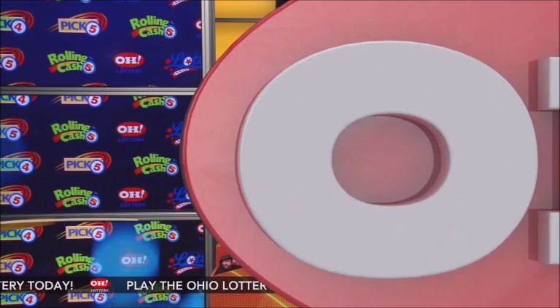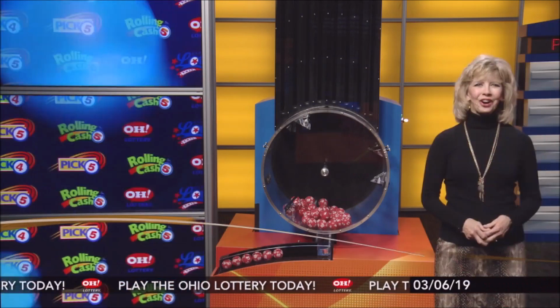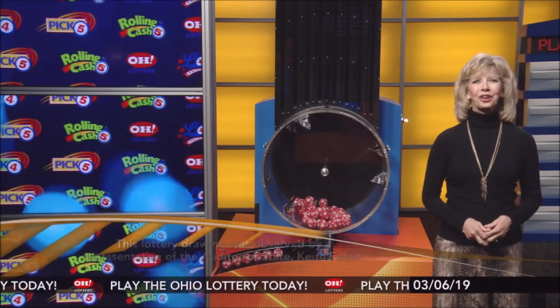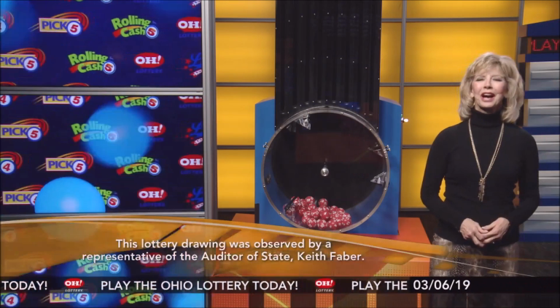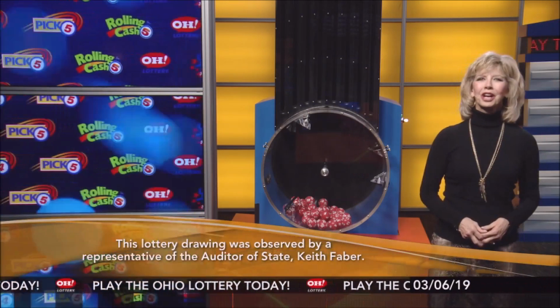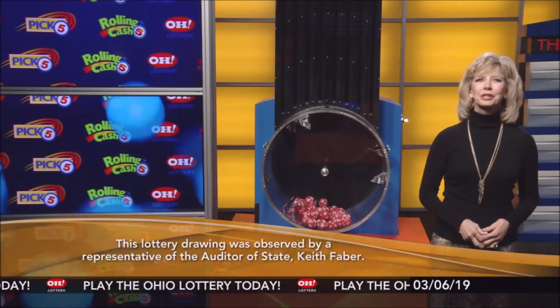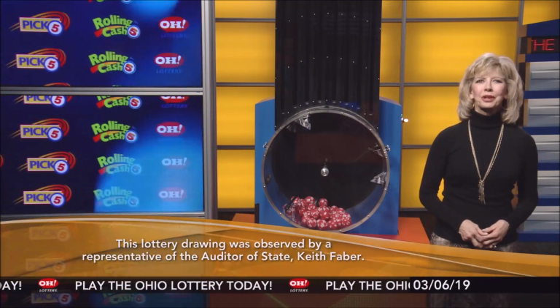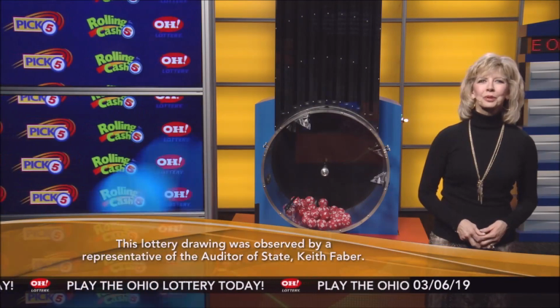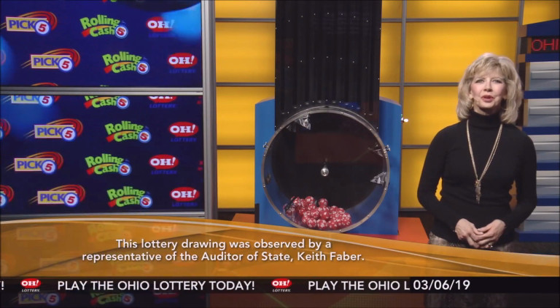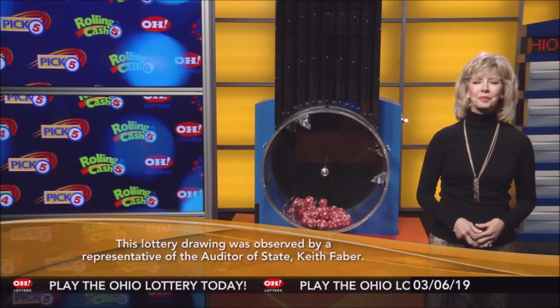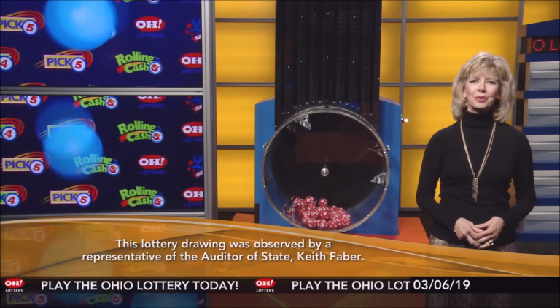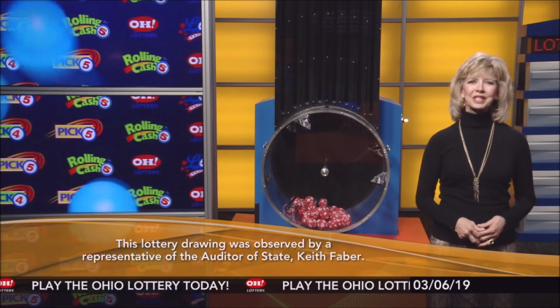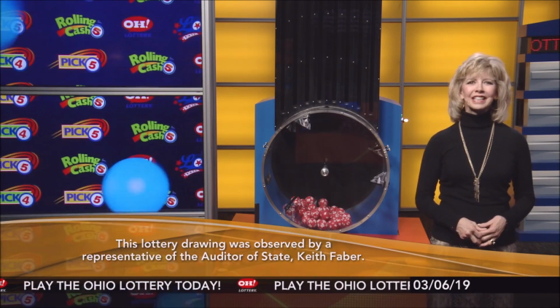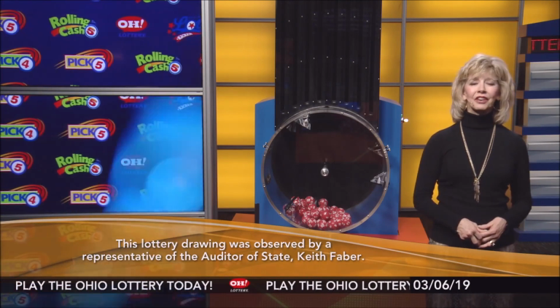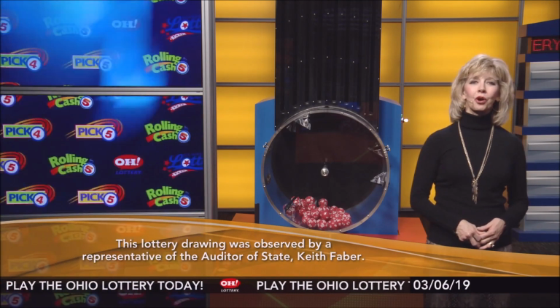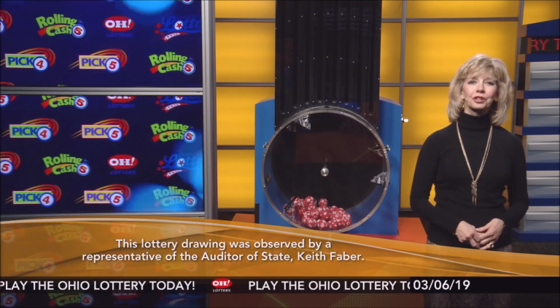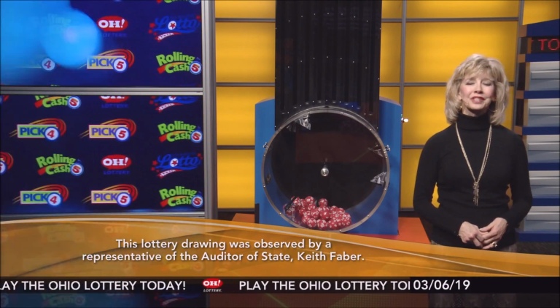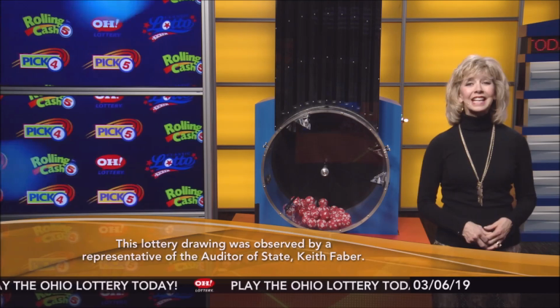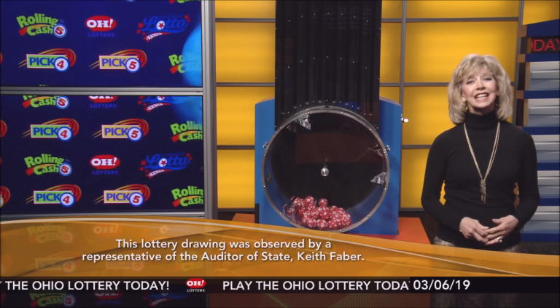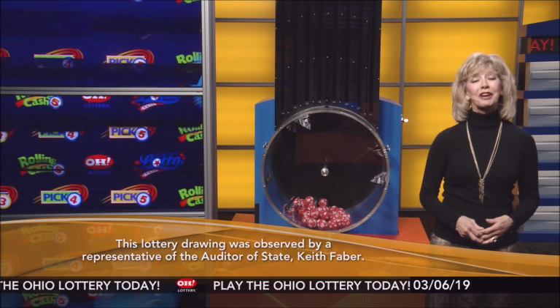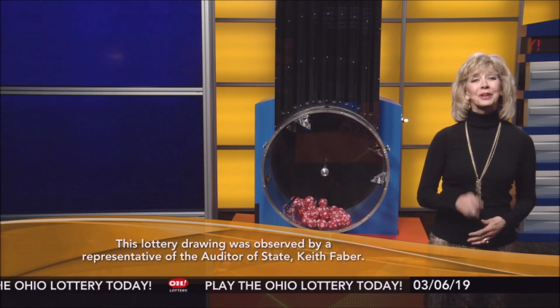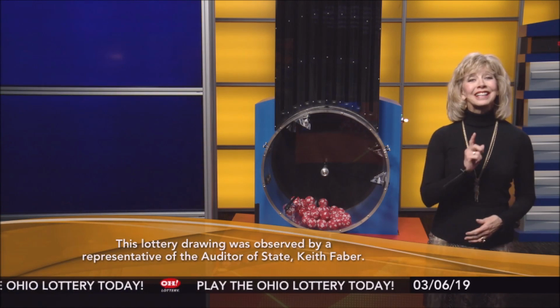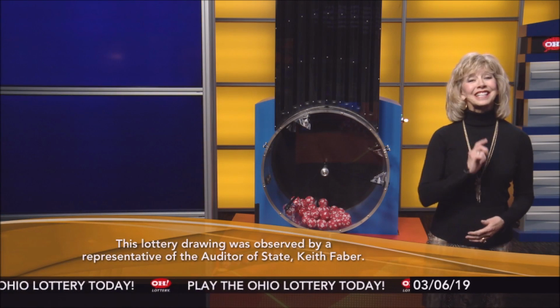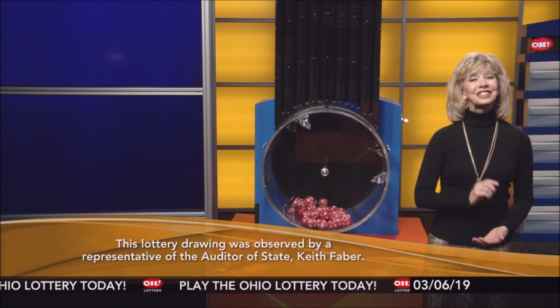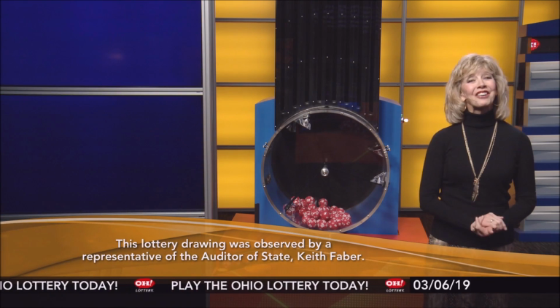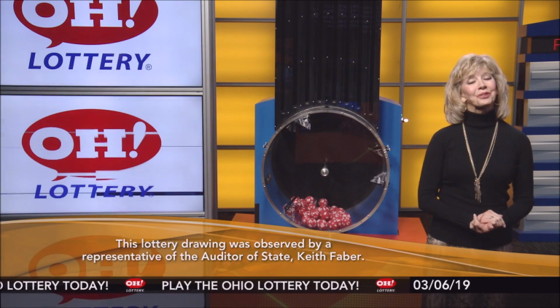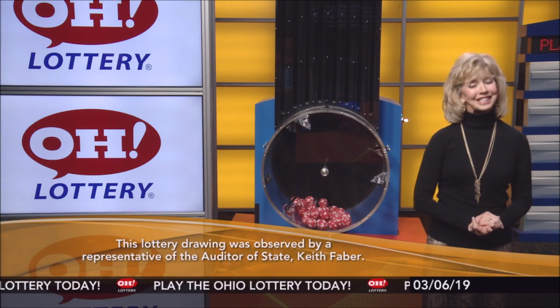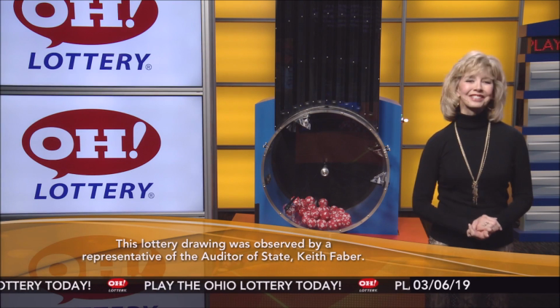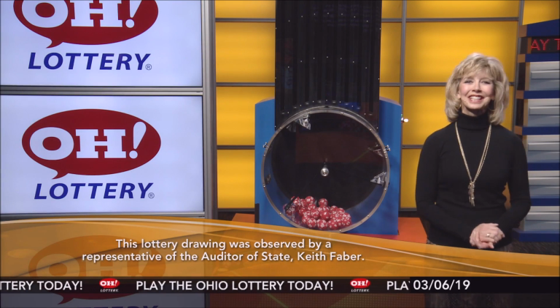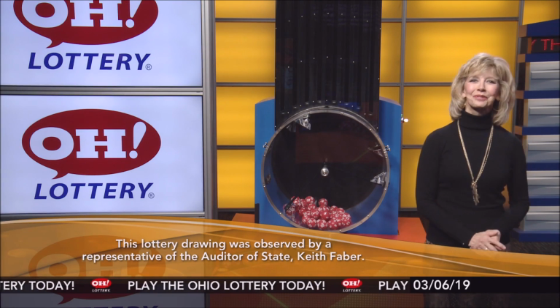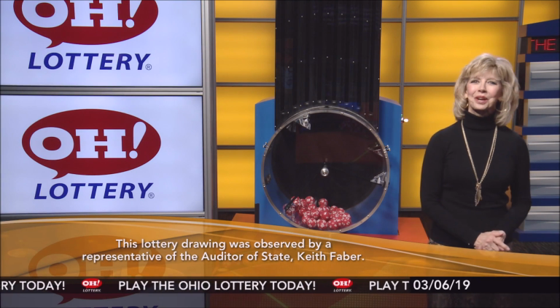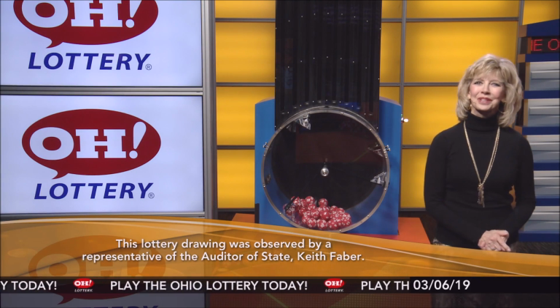All Ohio Lottery drawings are observed by a representative of the Auditor of State, Keith Faber. Stay tuned now for the rest of tonight's winning numbers.